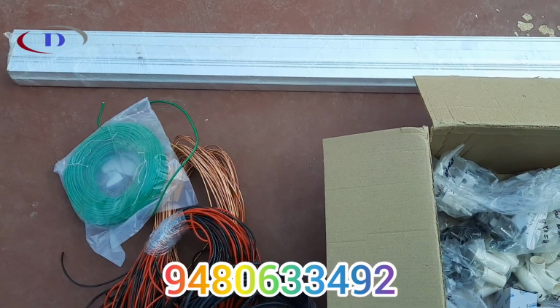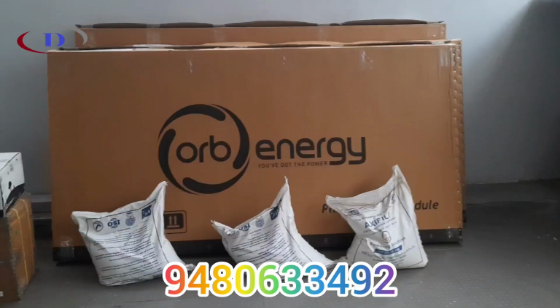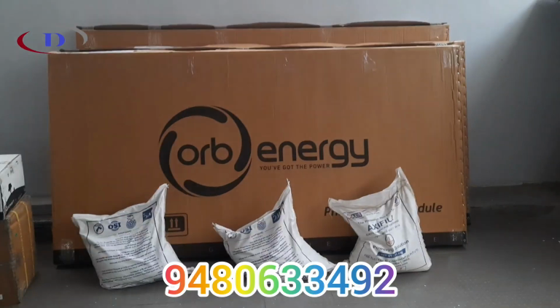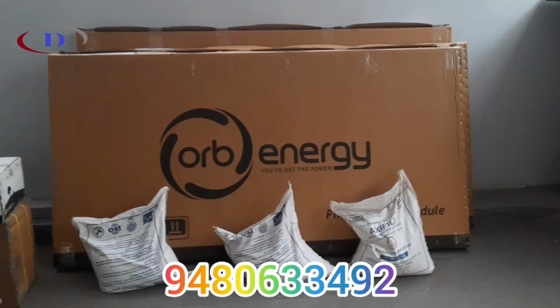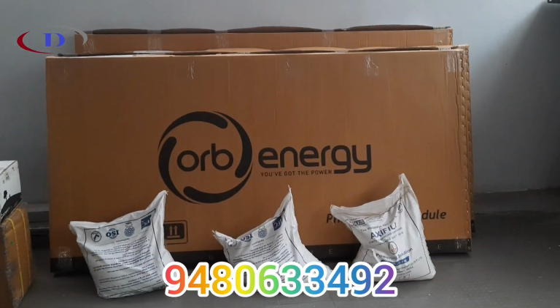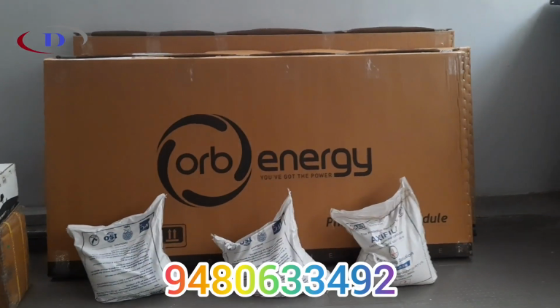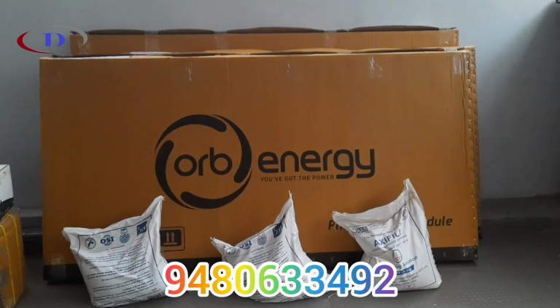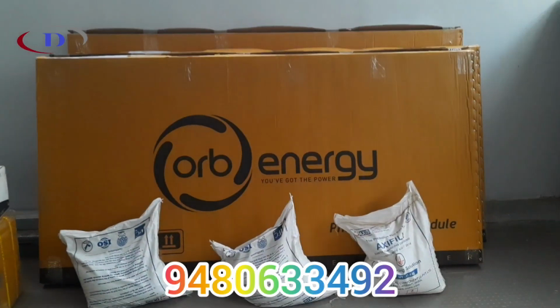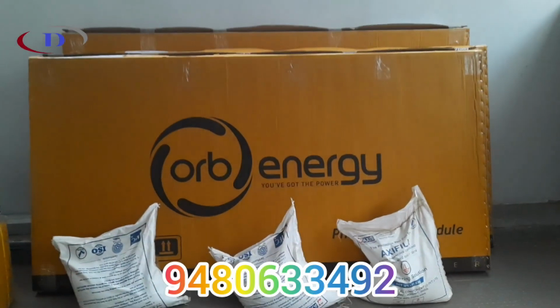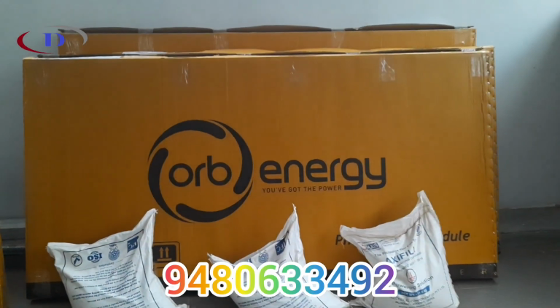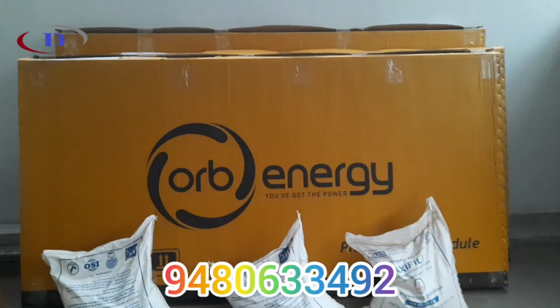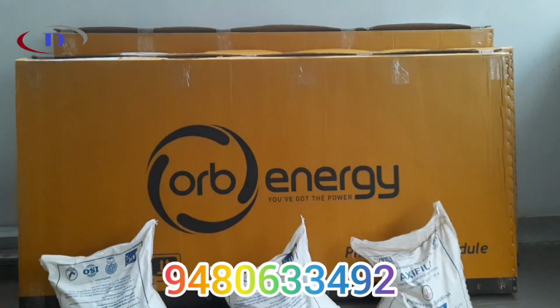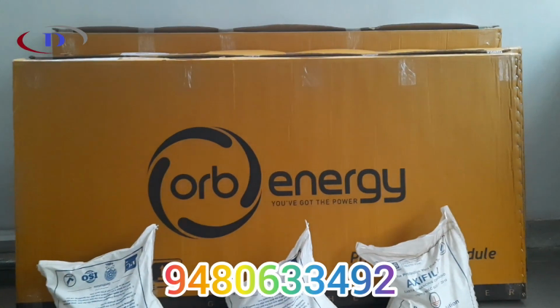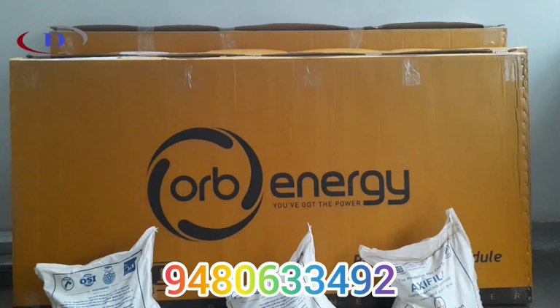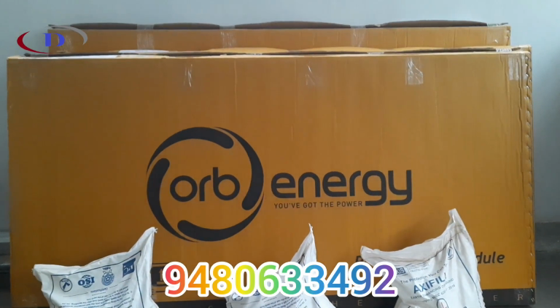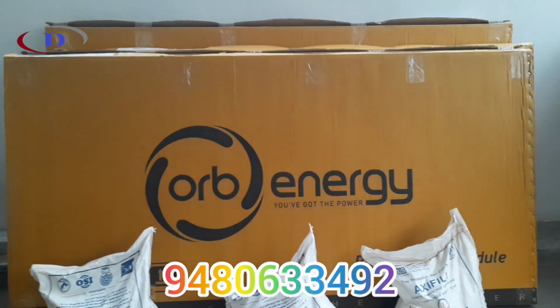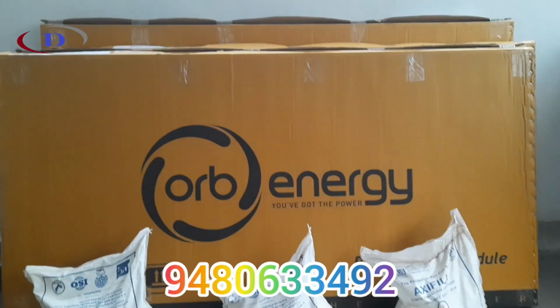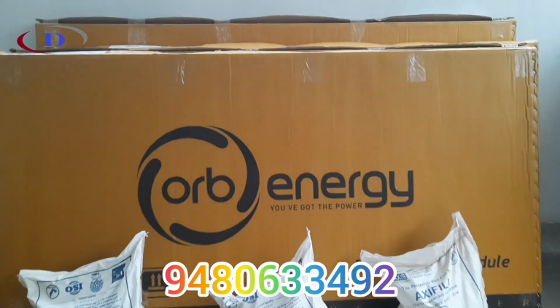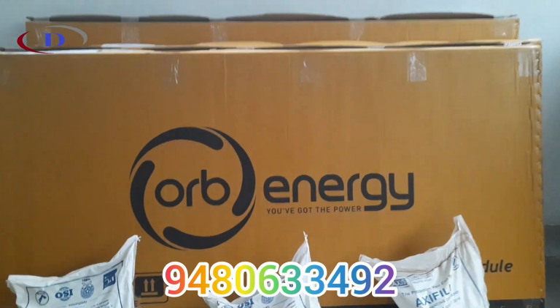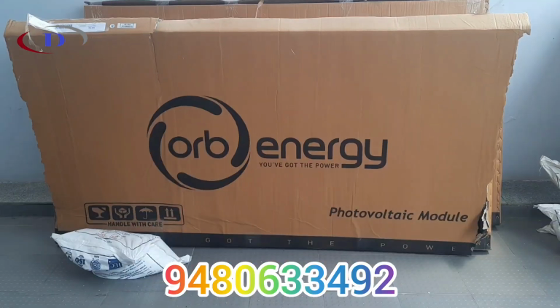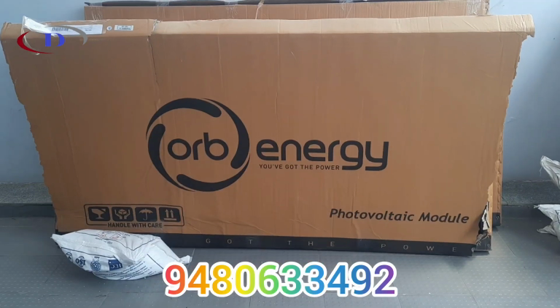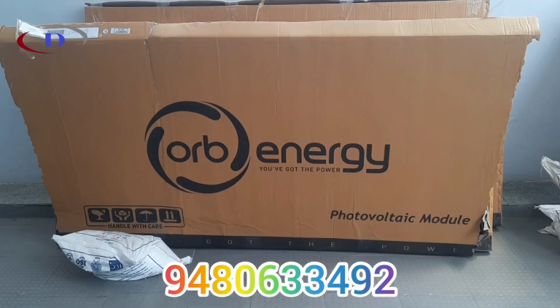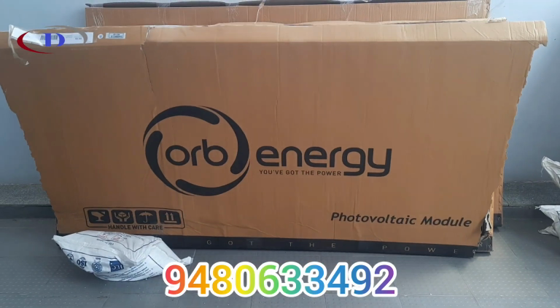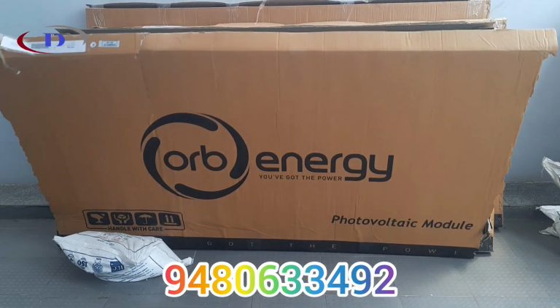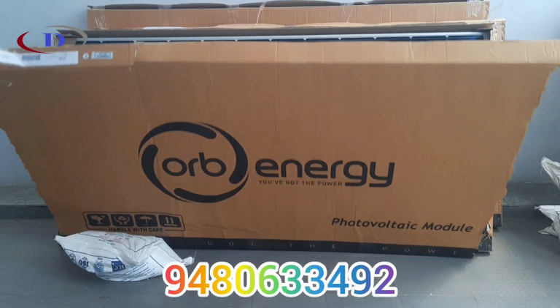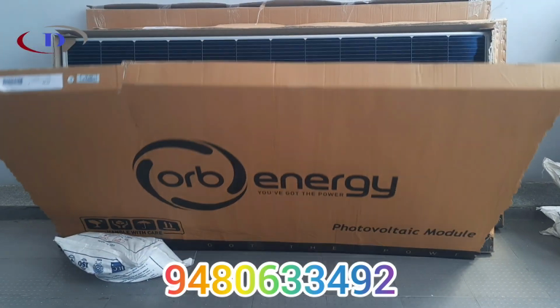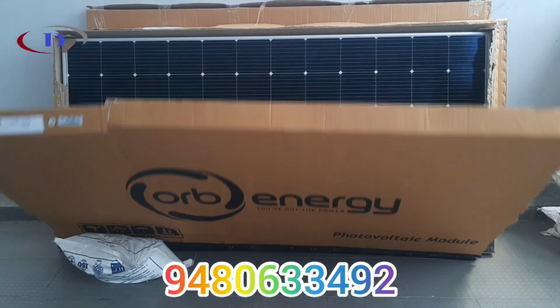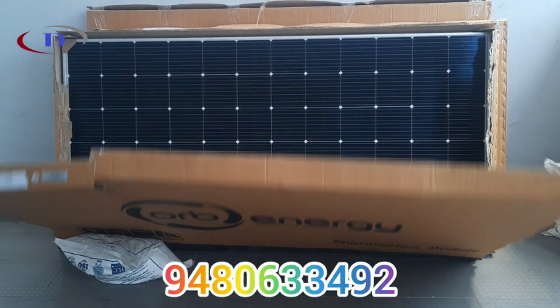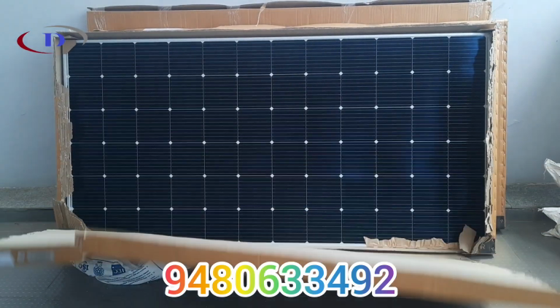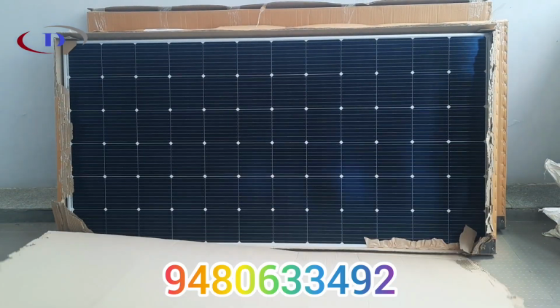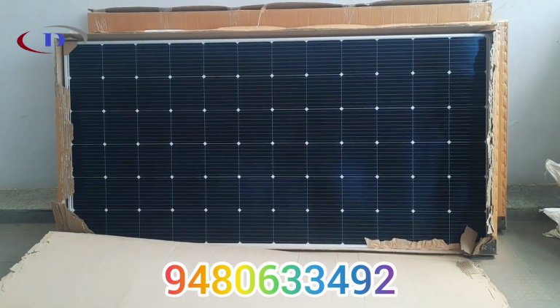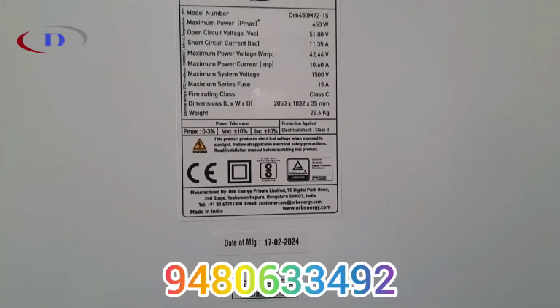We provide a complete end-to-end solution including ESCOM liaisoning, work, fabrication, earthing, installation, wiring, and more.